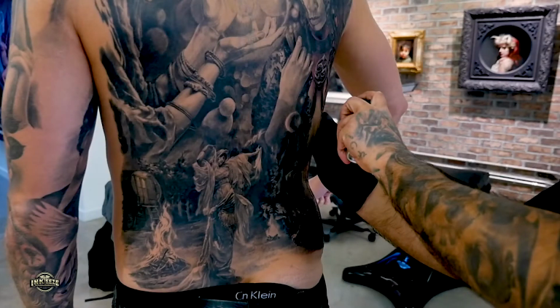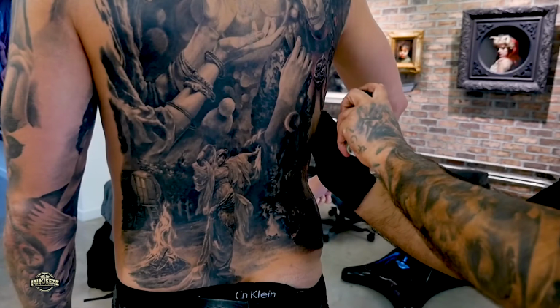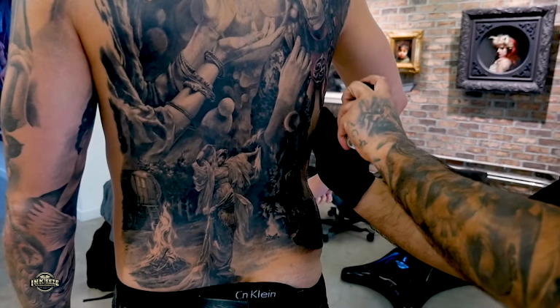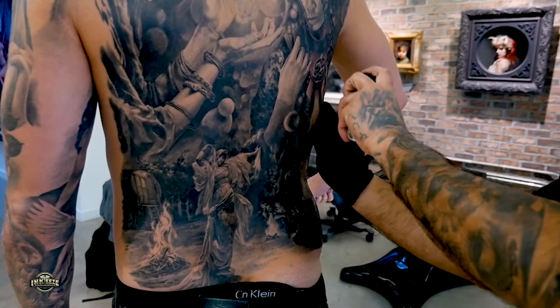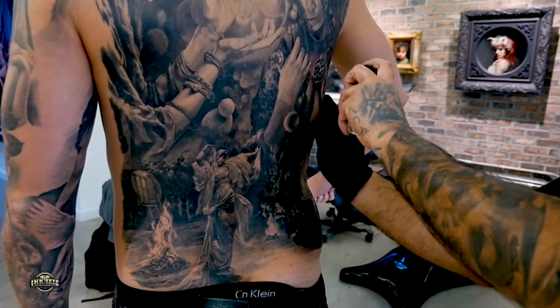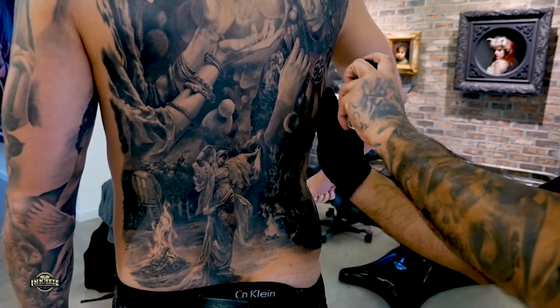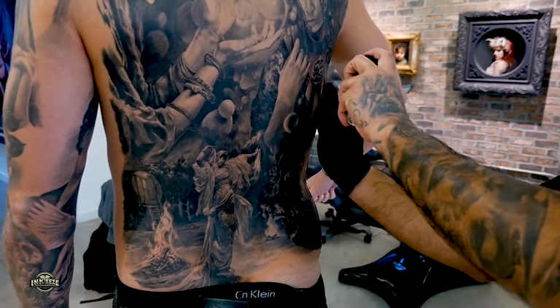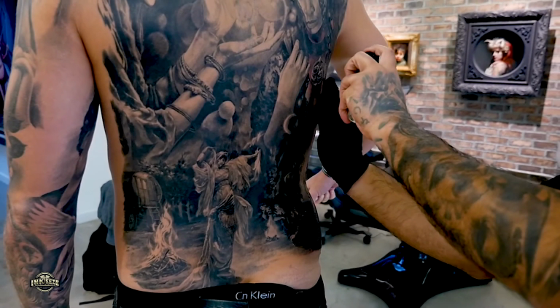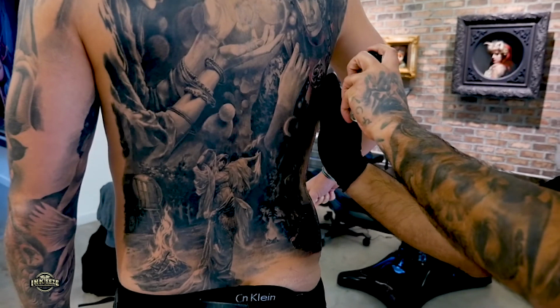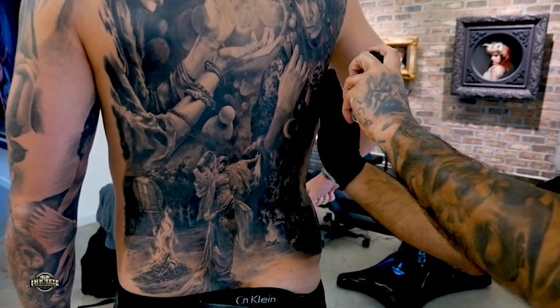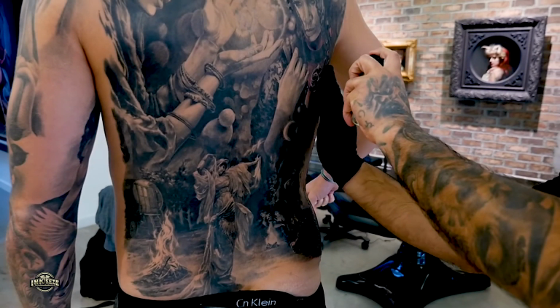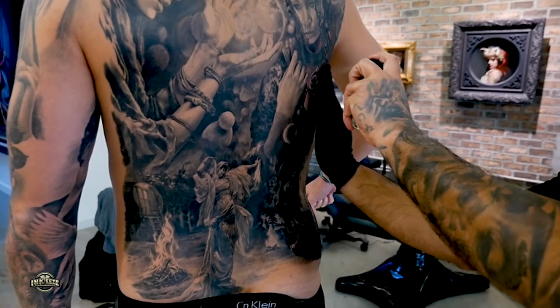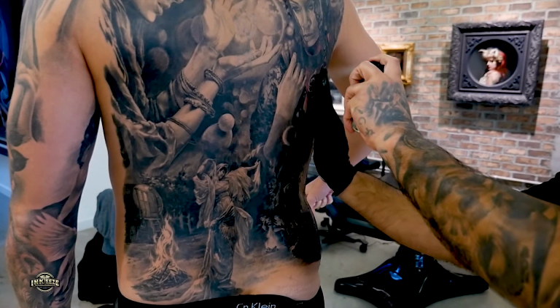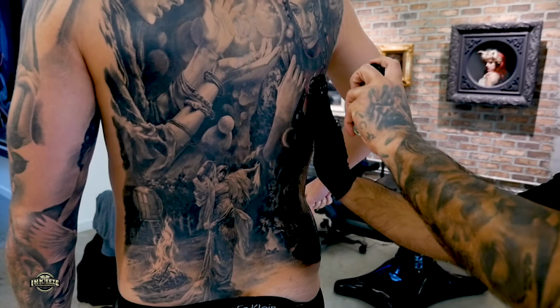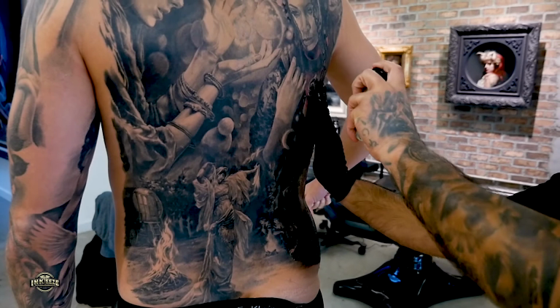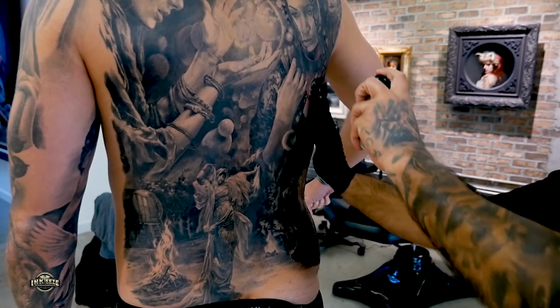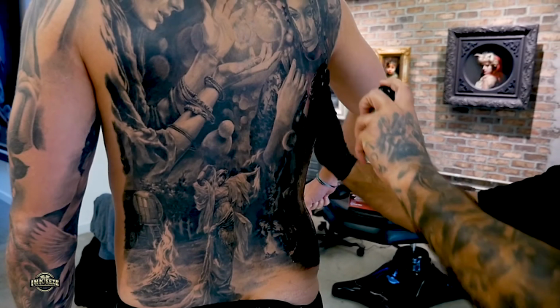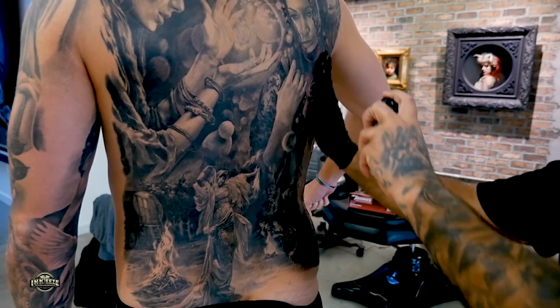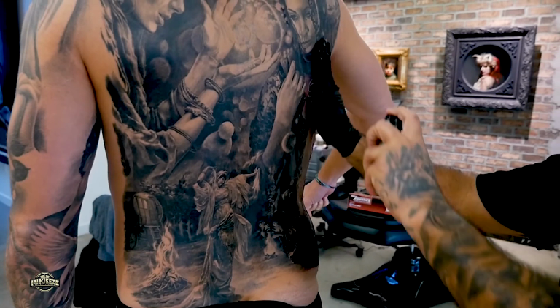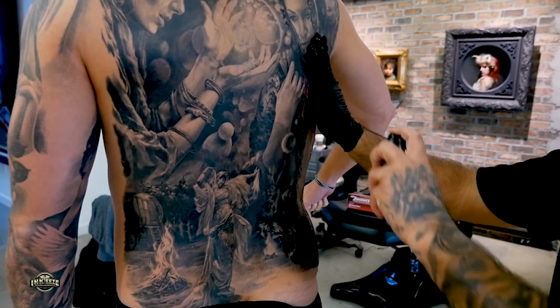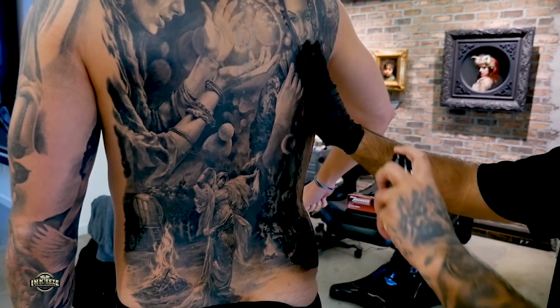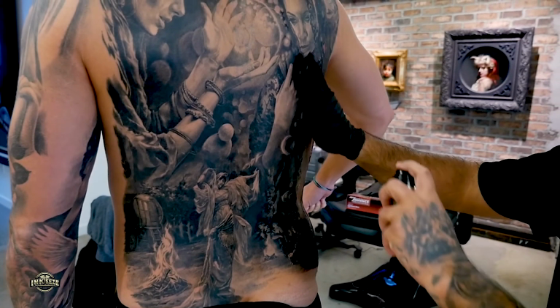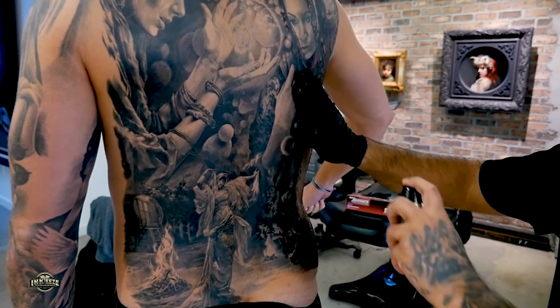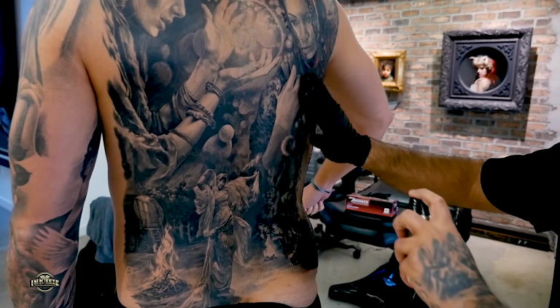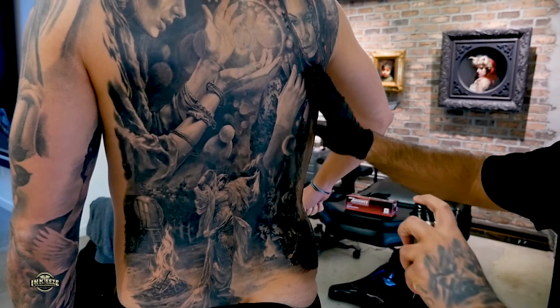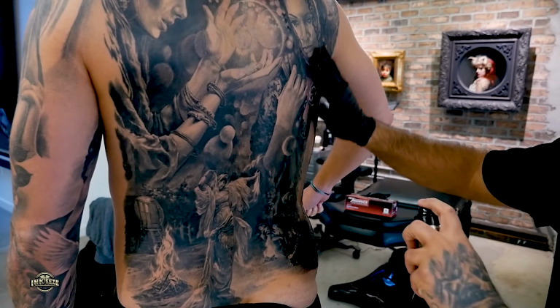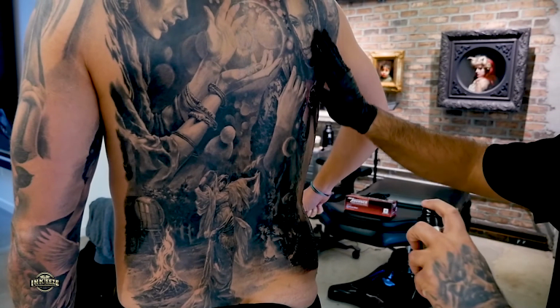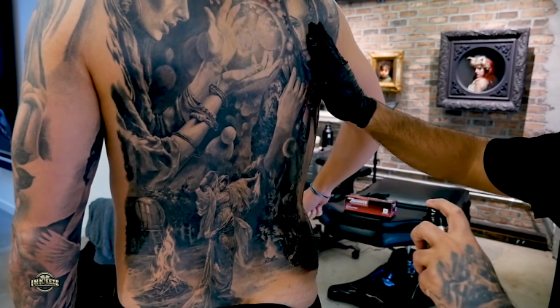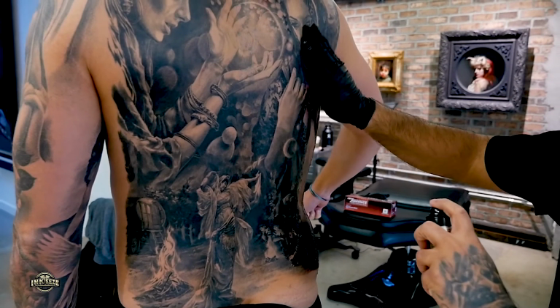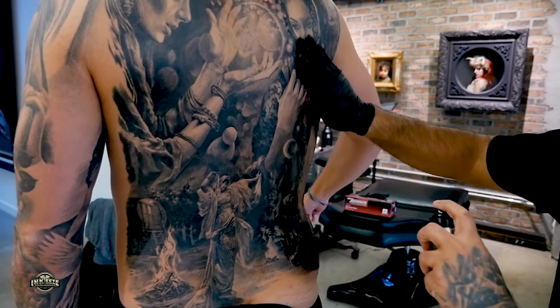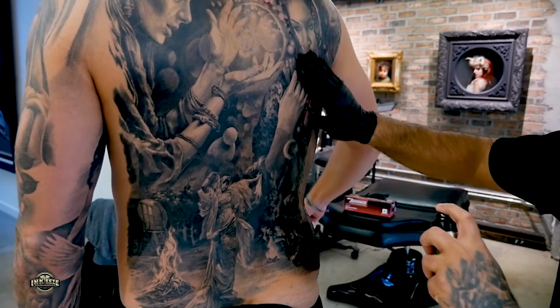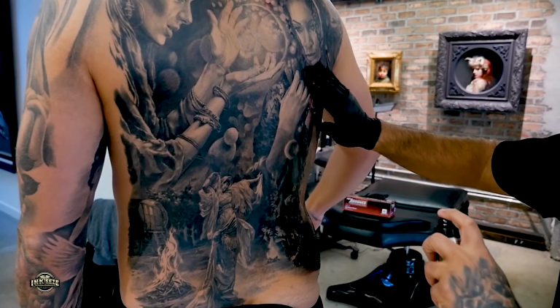Step 2: Spray a small amount of InkGuard on the tattoo, then gently rub over the tattooed area evenly.